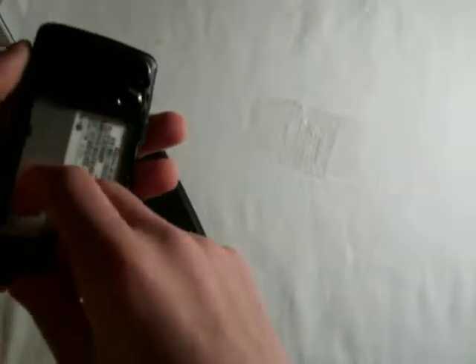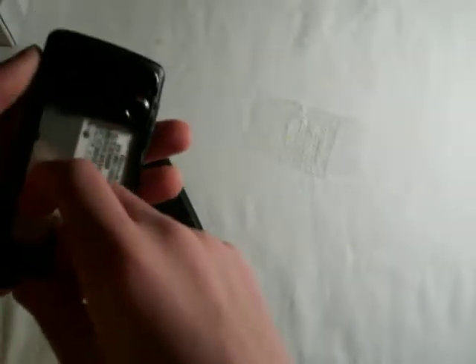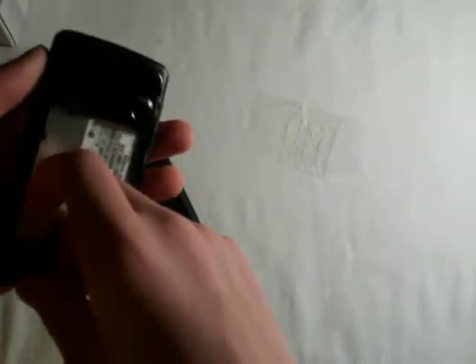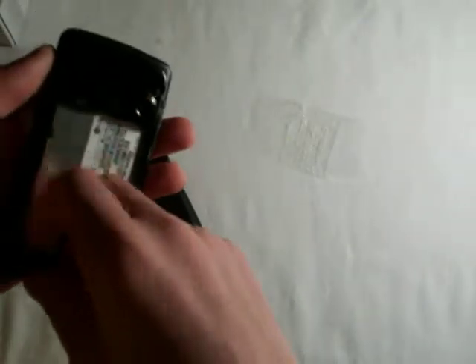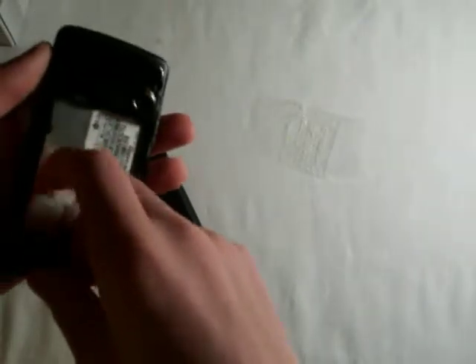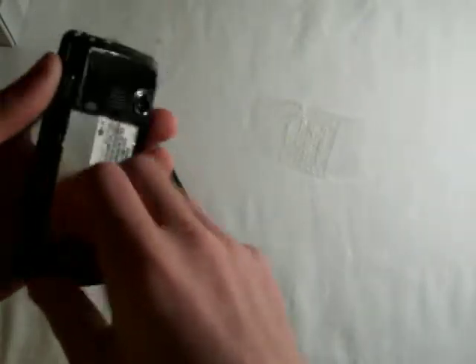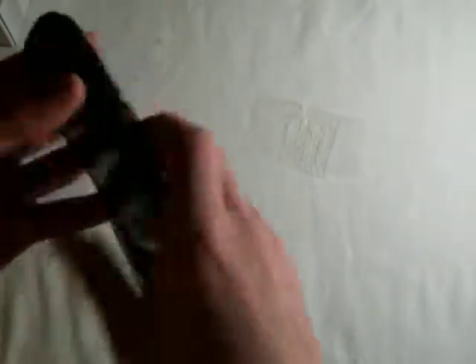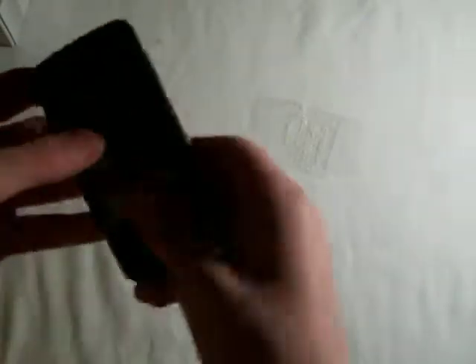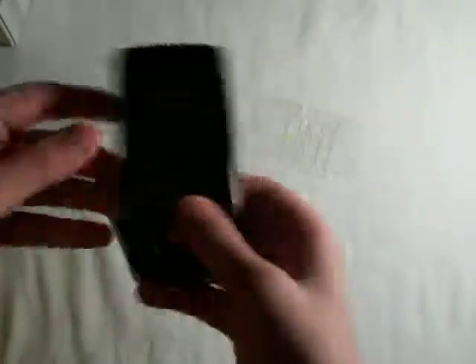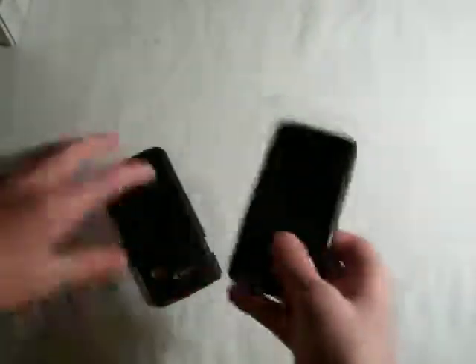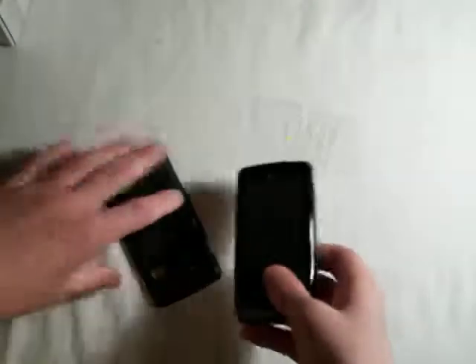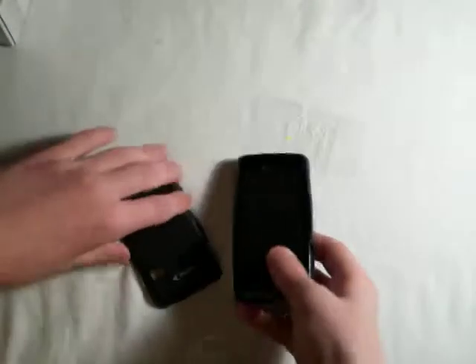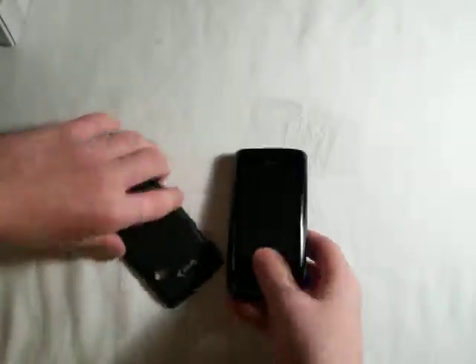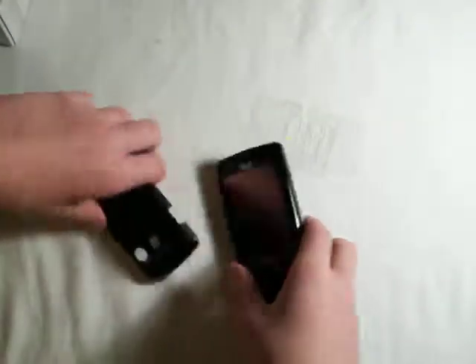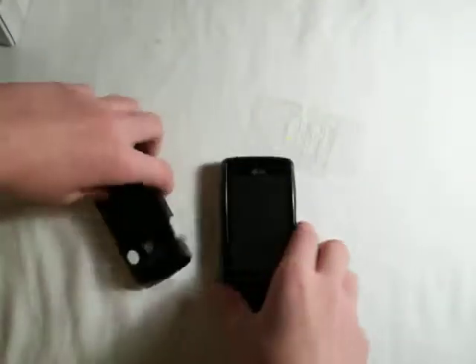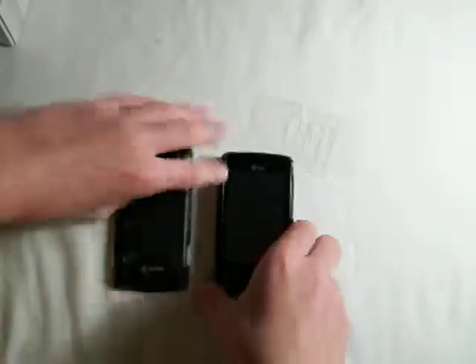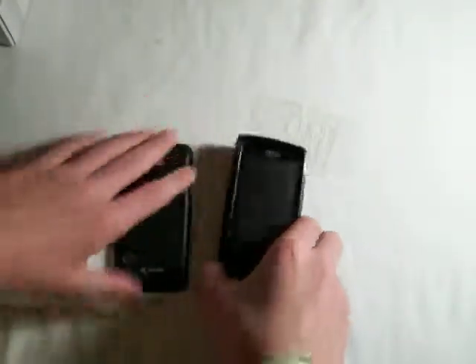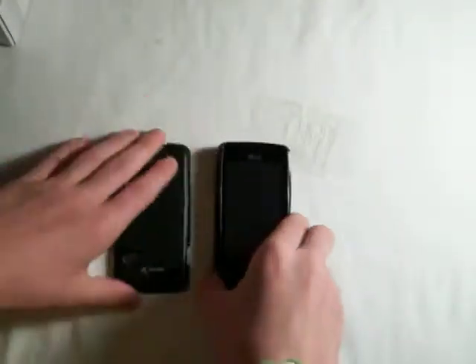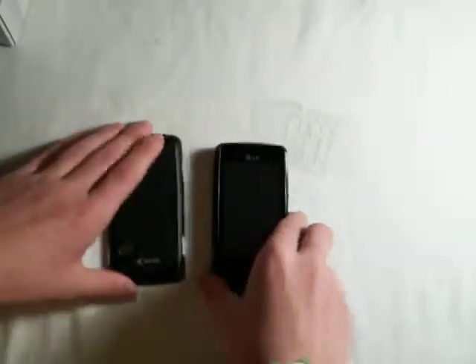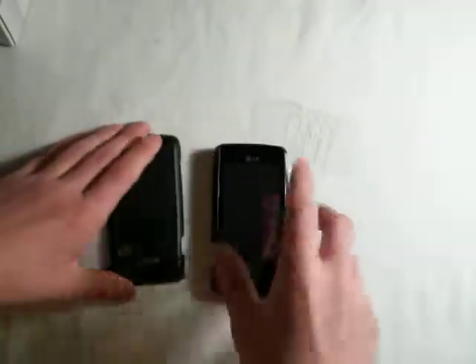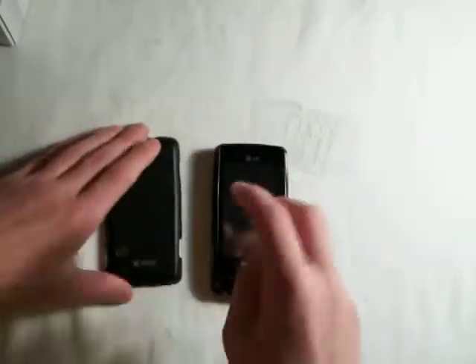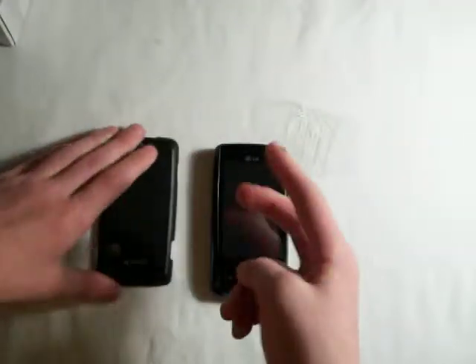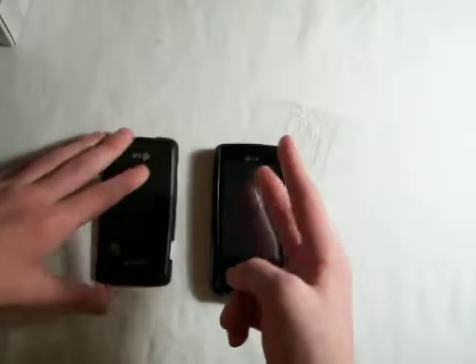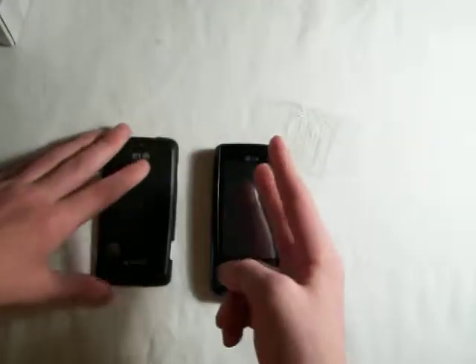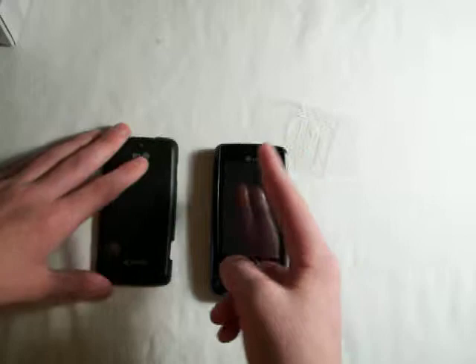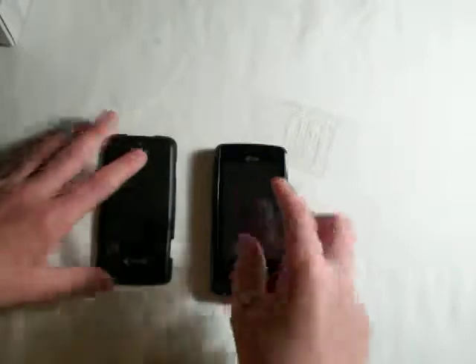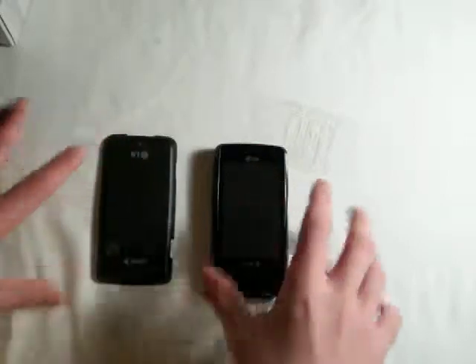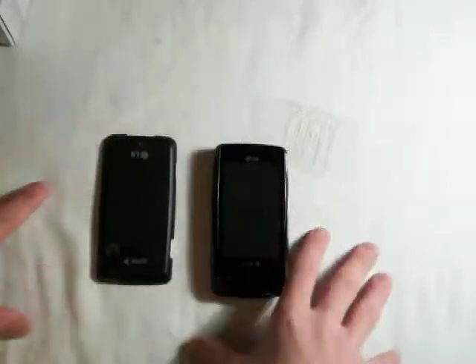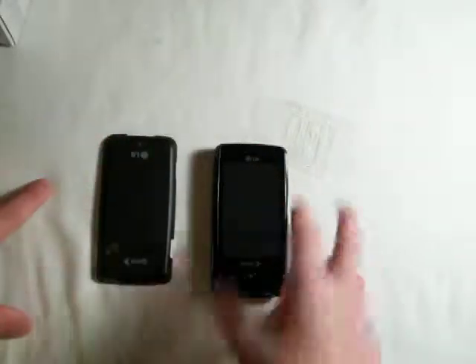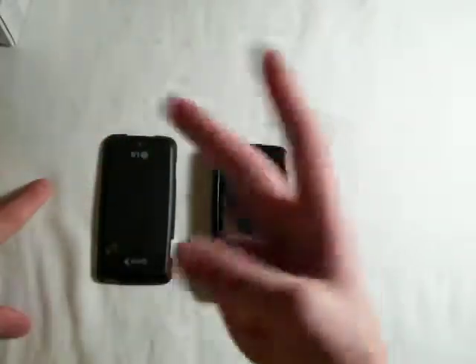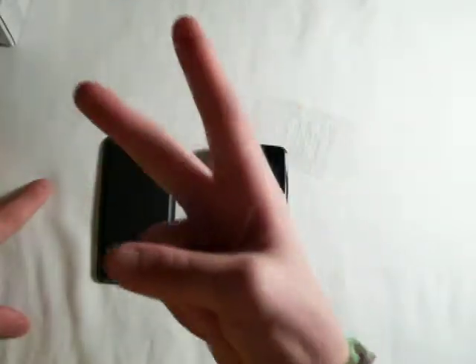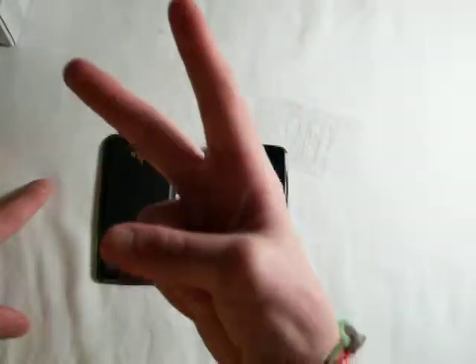Okay guys, this has been my unboxing of the Rumor Touch. Thank you for watching. Peace.